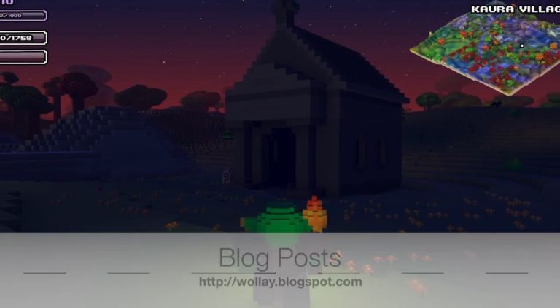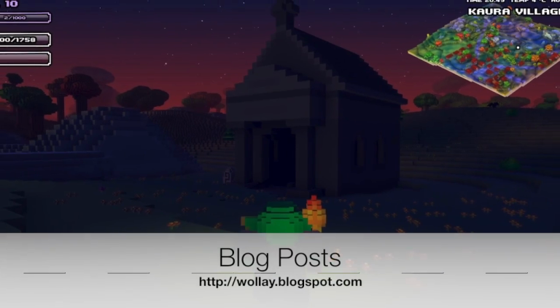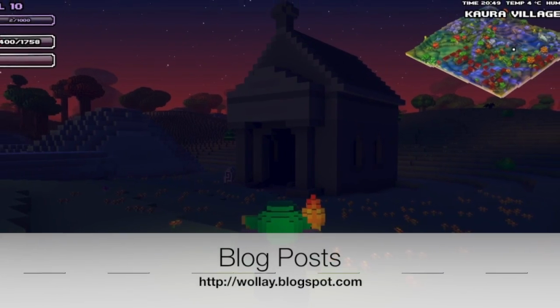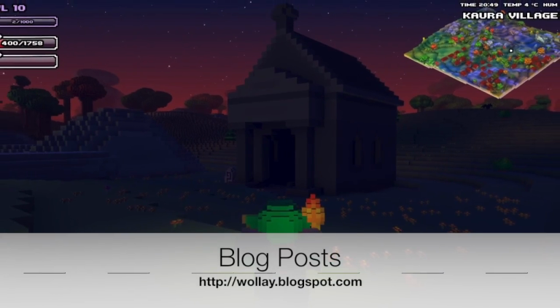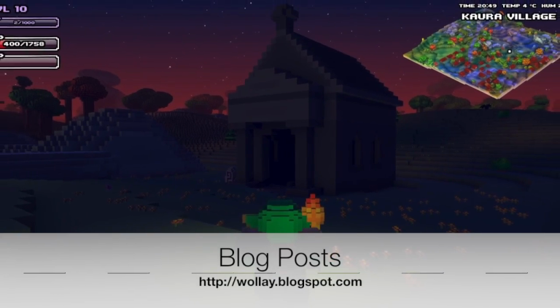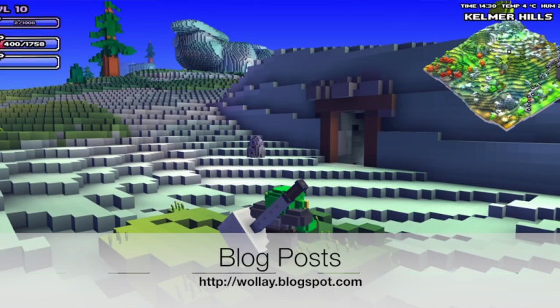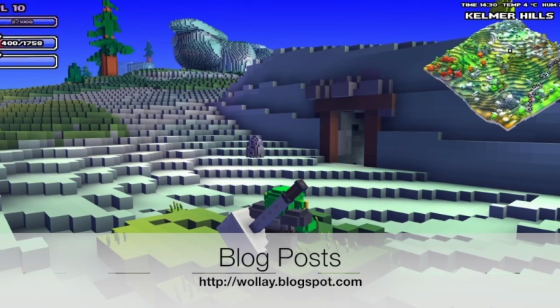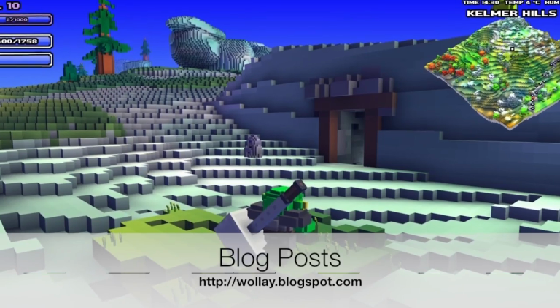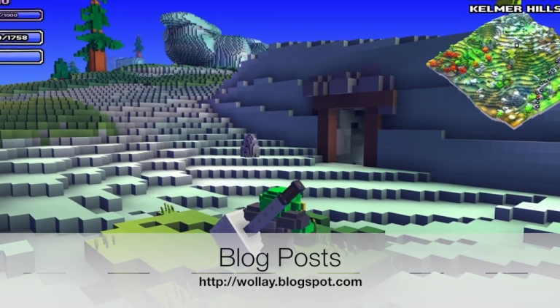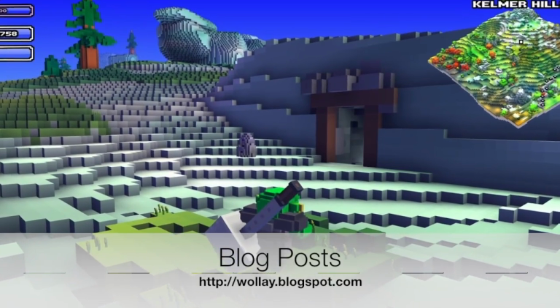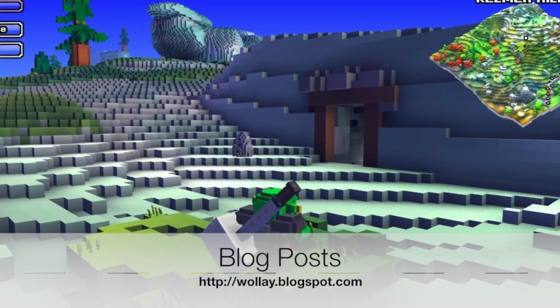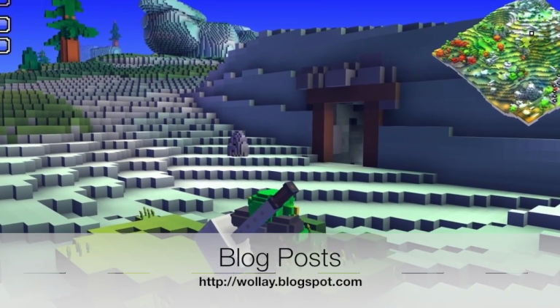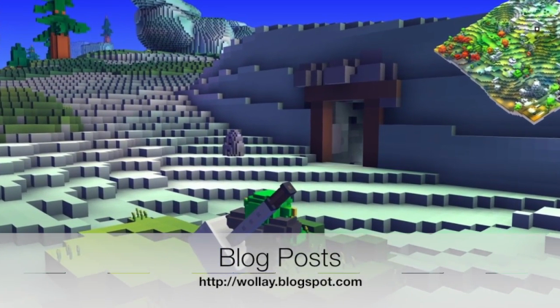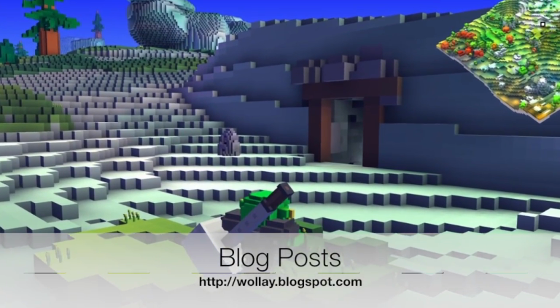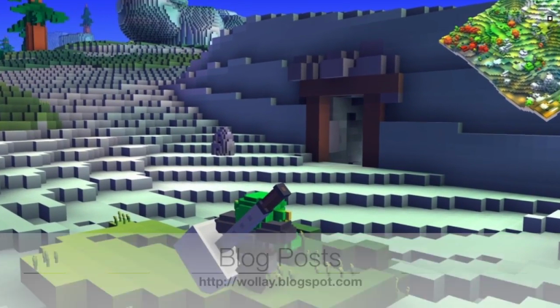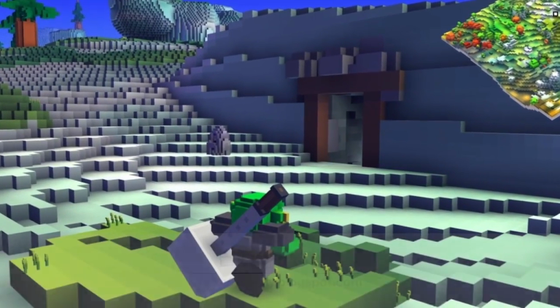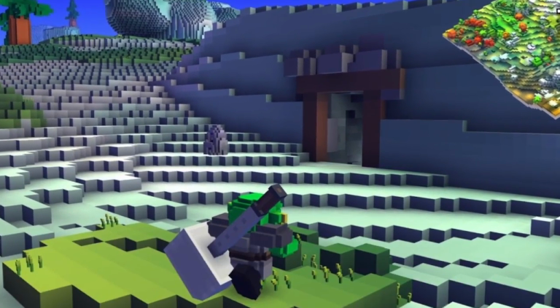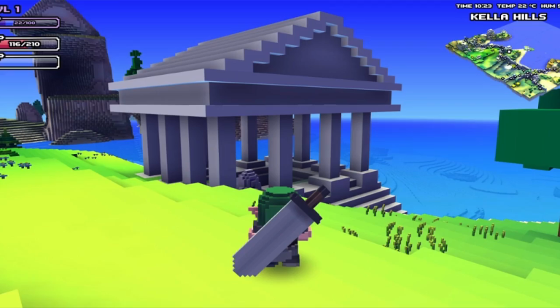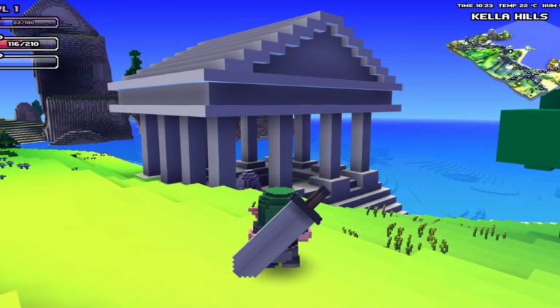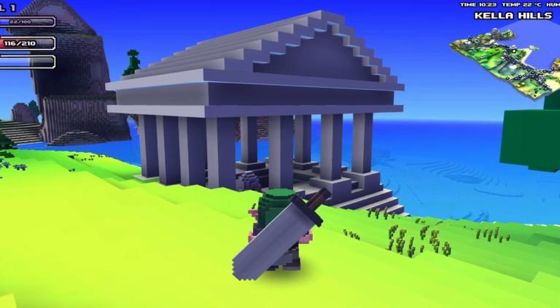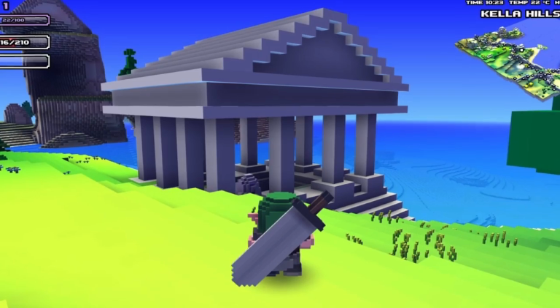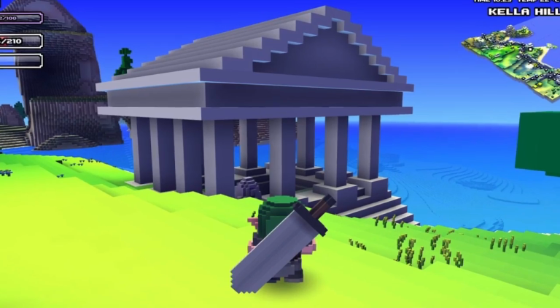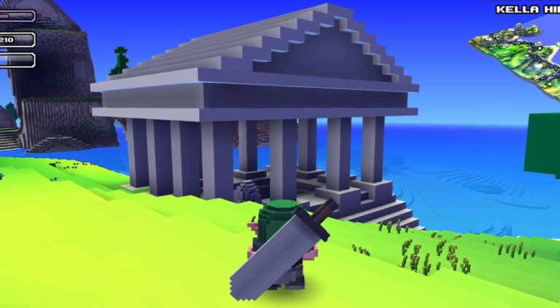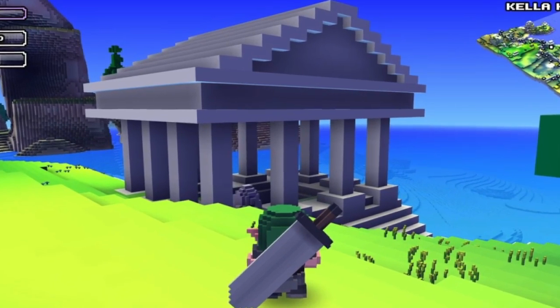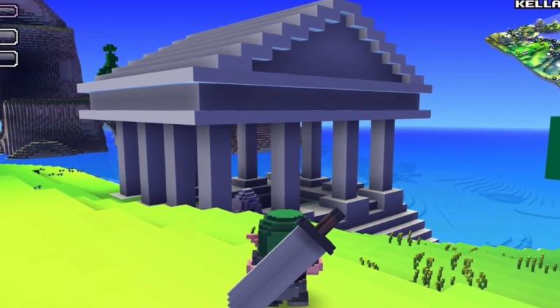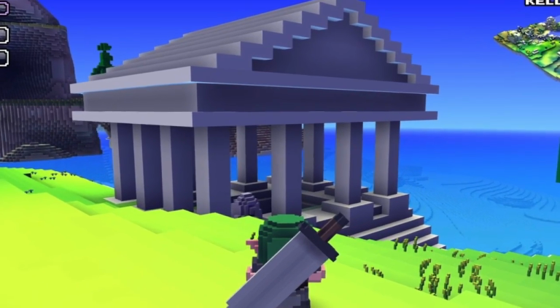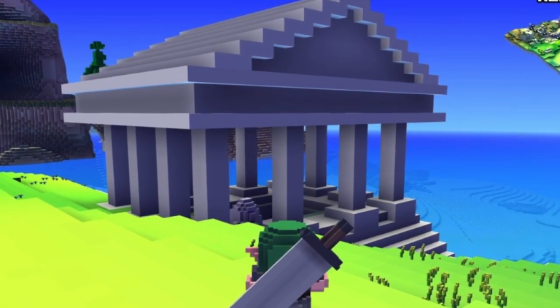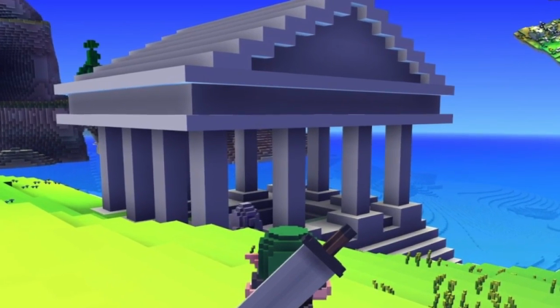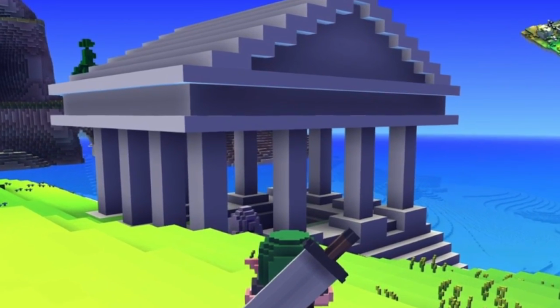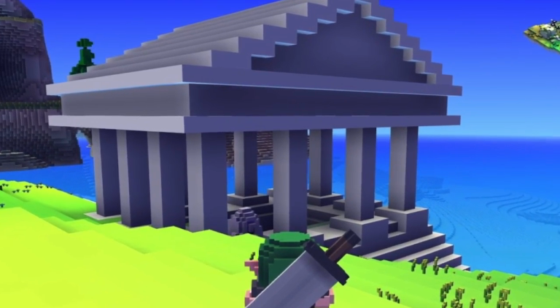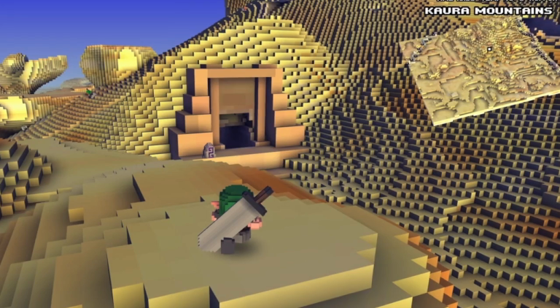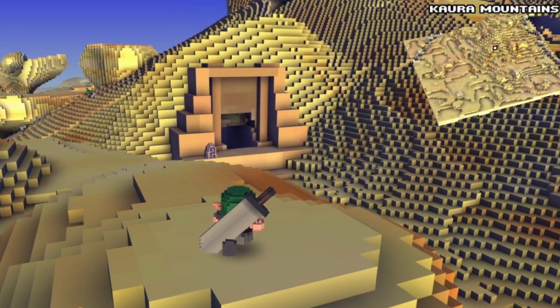On his blog, Wally posted screenshots of various dungeon entrances. They follow several themes such as mines, crypts, and tombs.